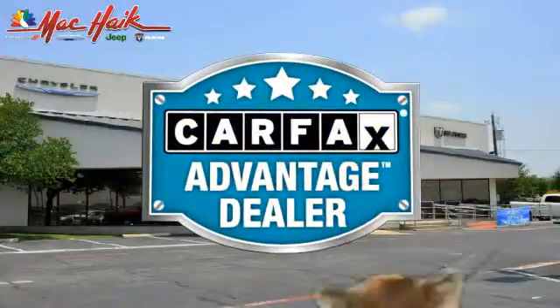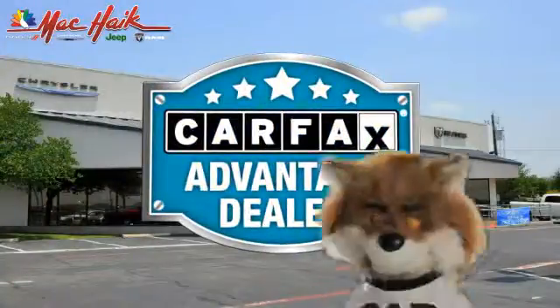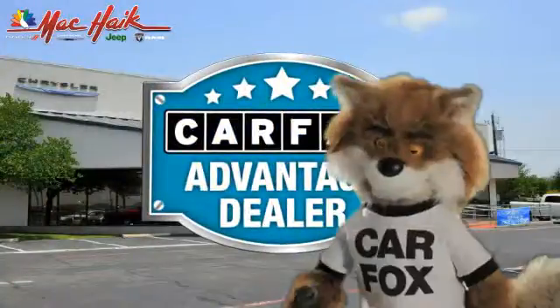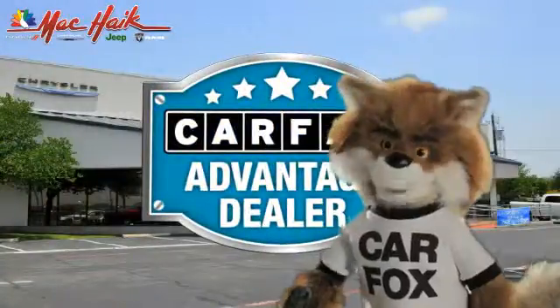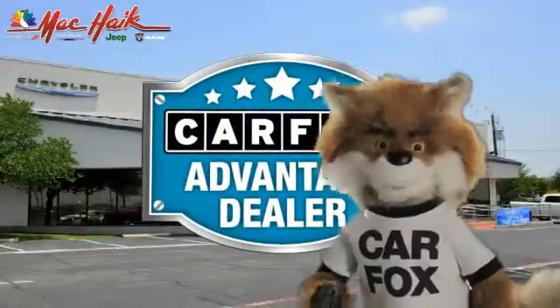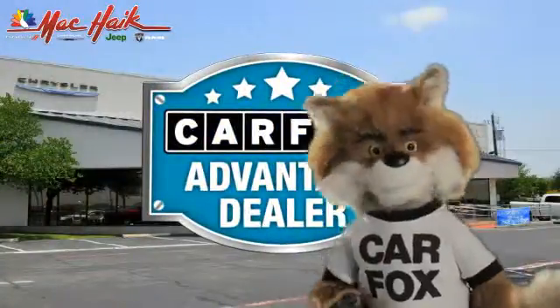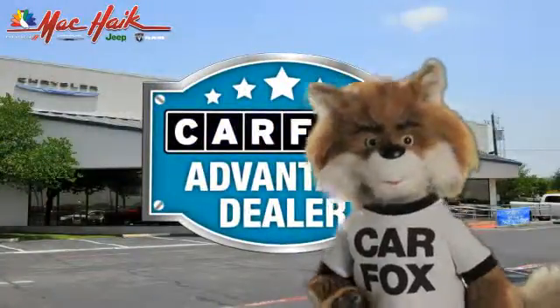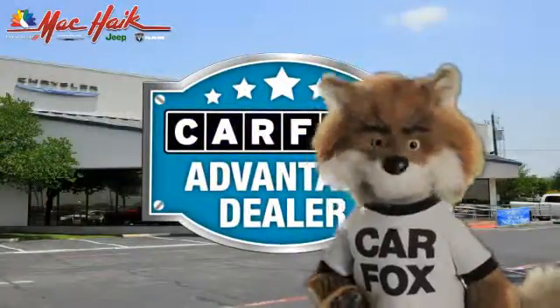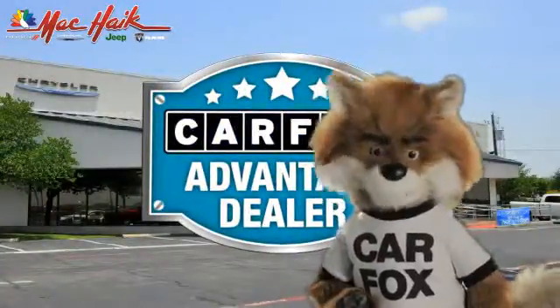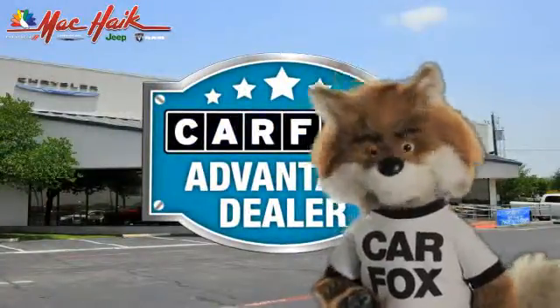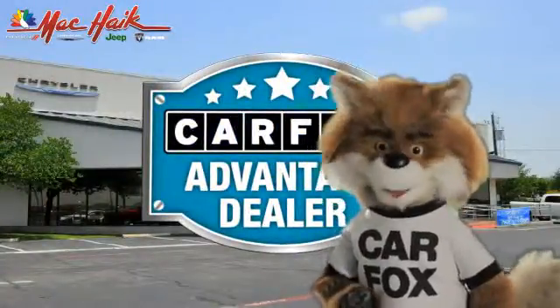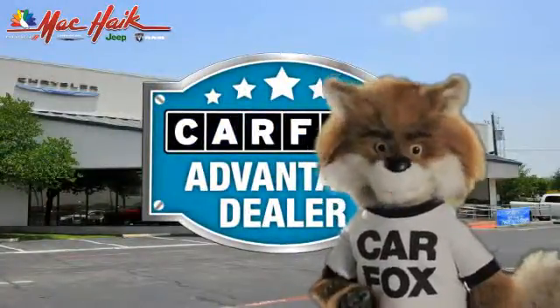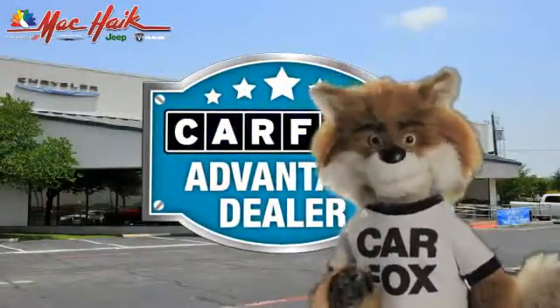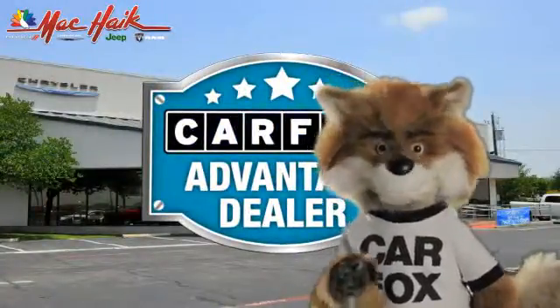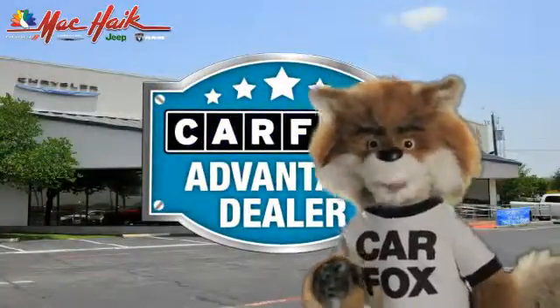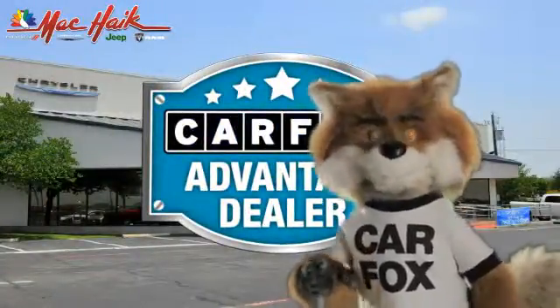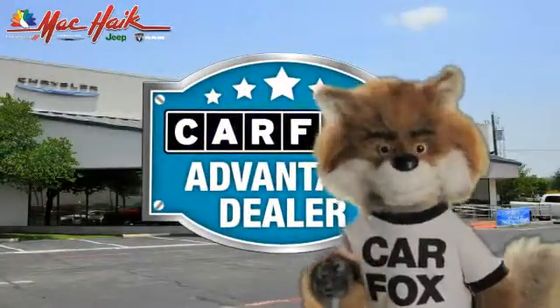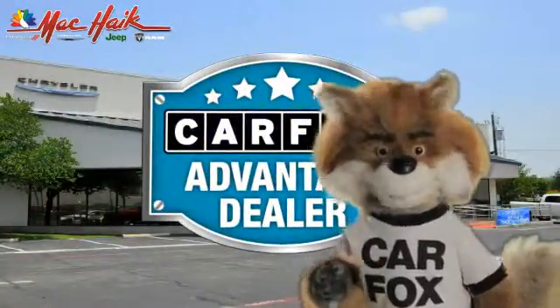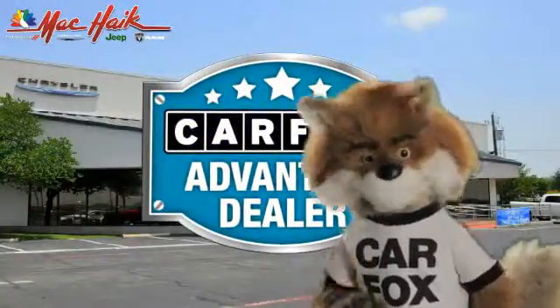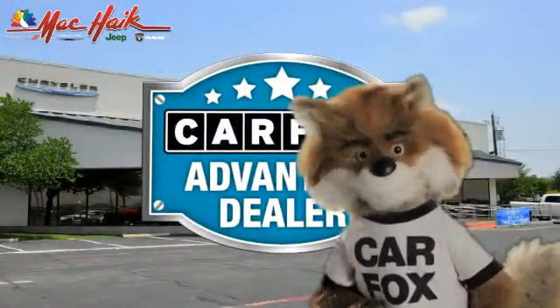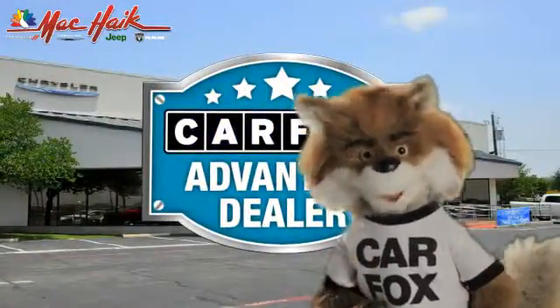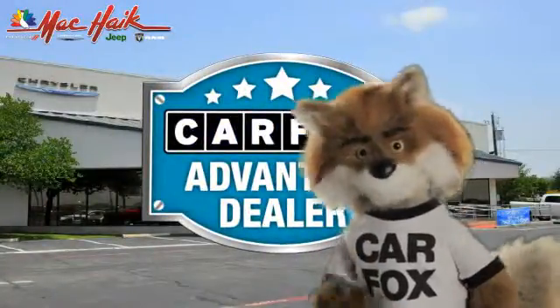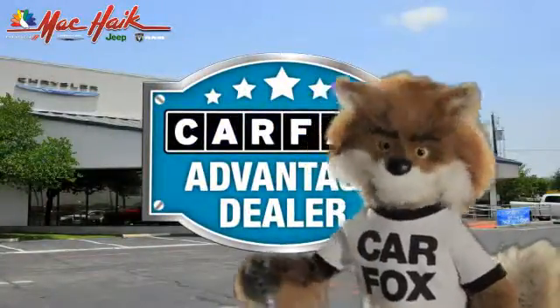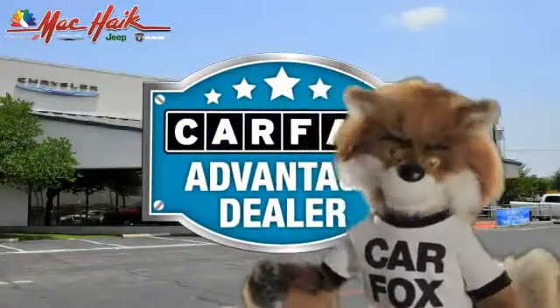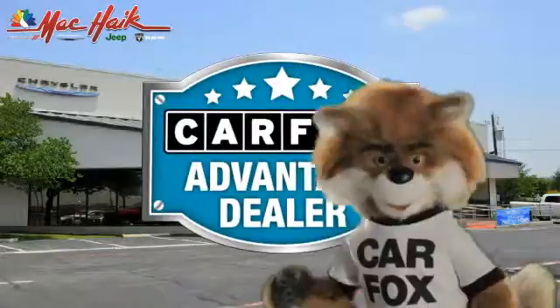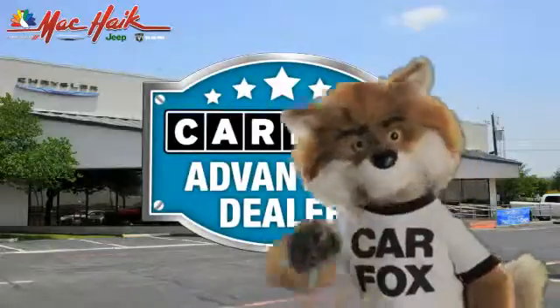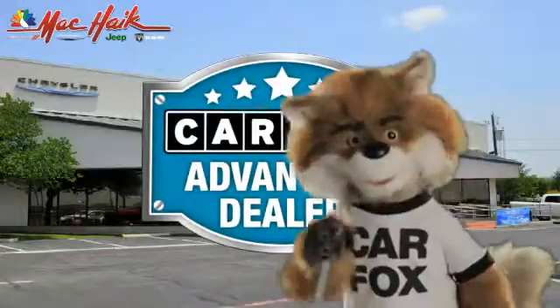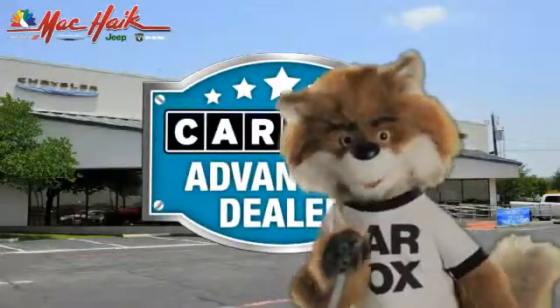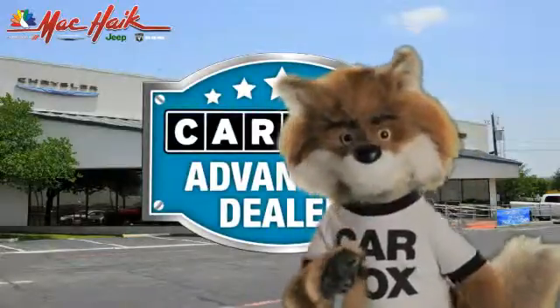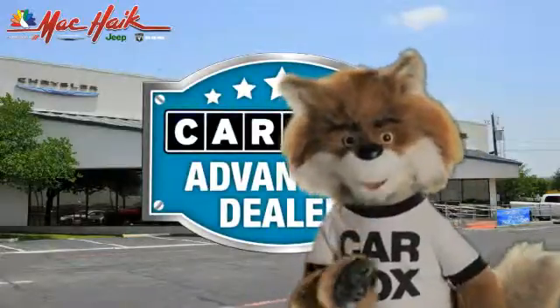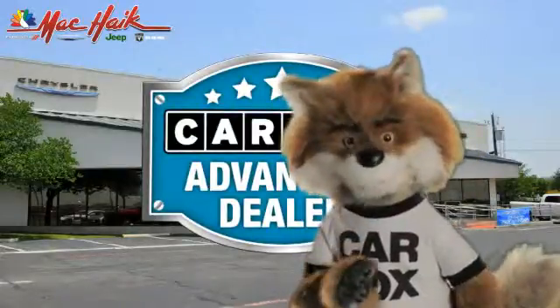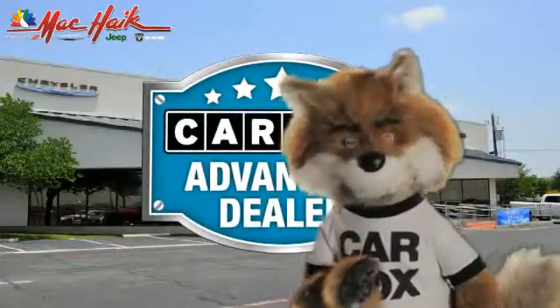Just say show me the Carfax at Mac Haik Dodge Chrysler Jeep of Georgetown, a Carfax Advantage dealer.